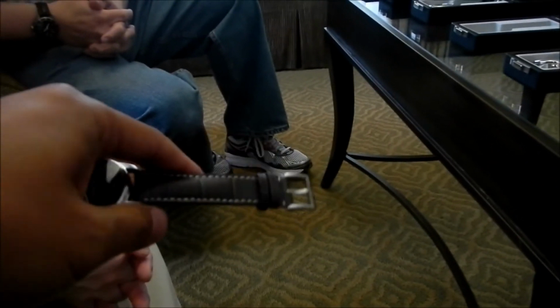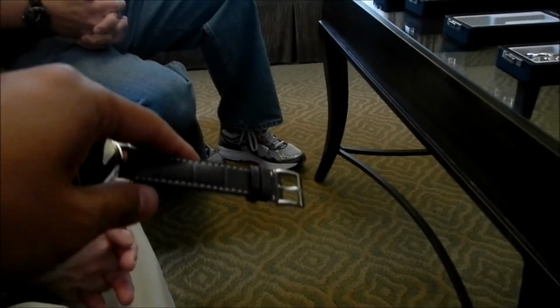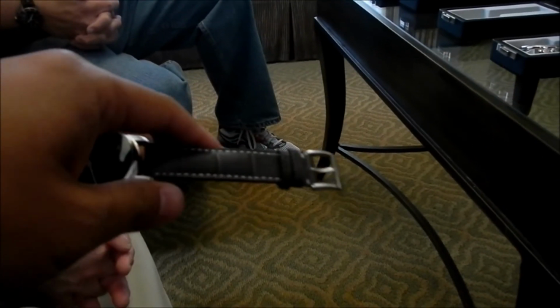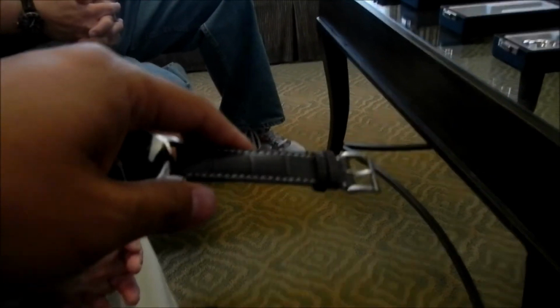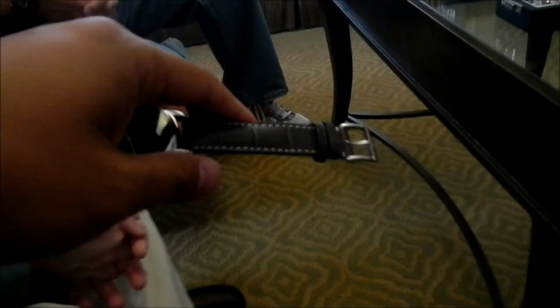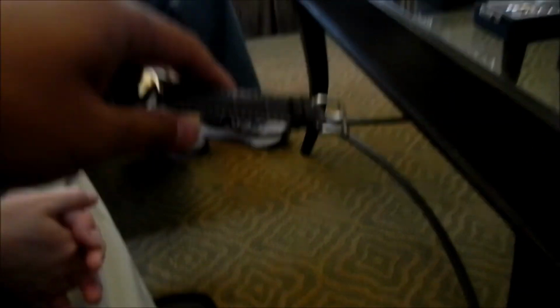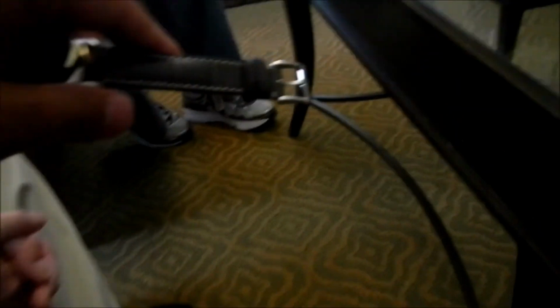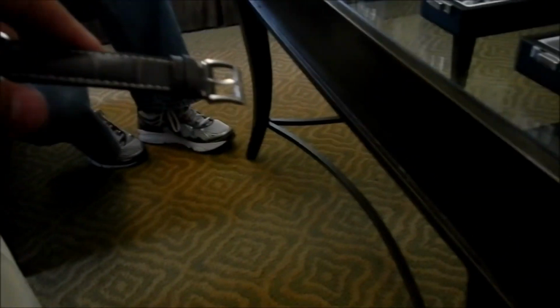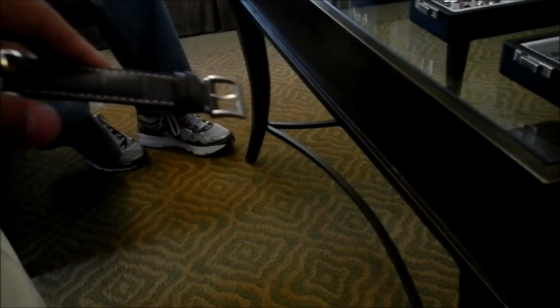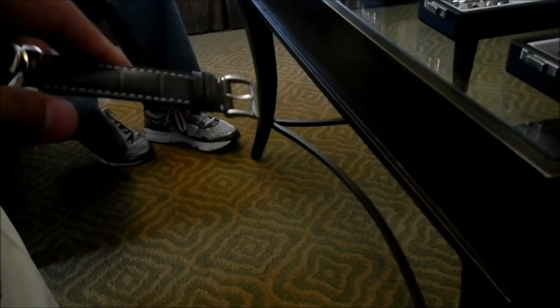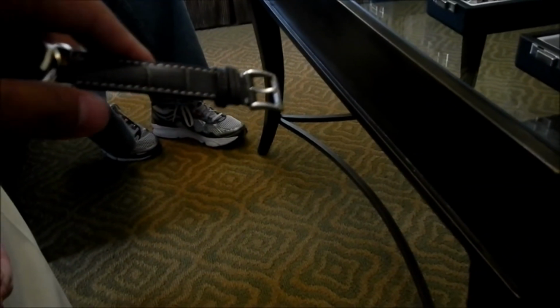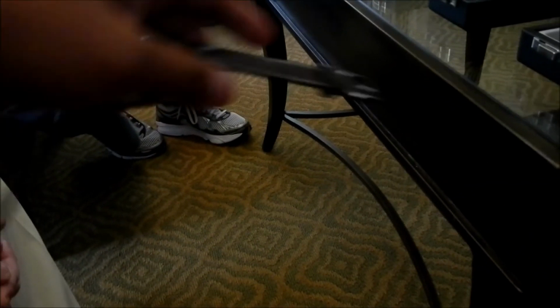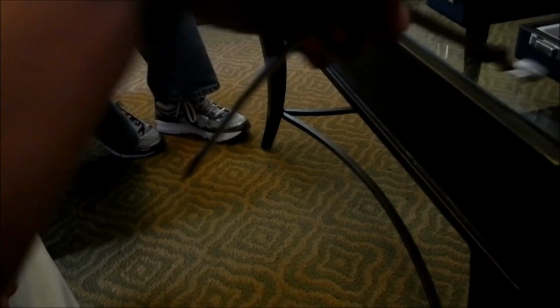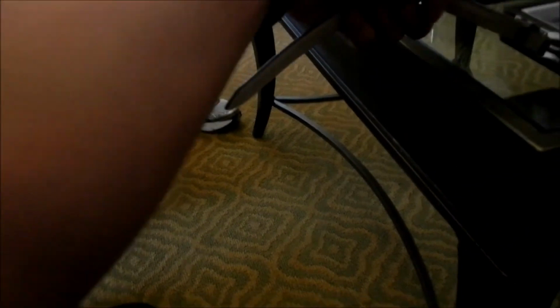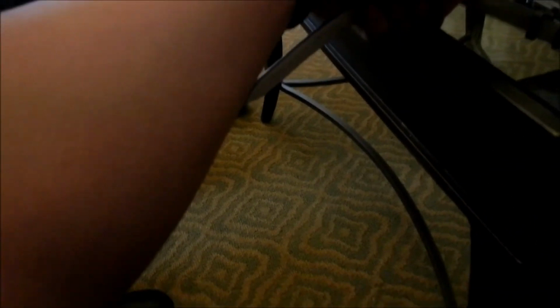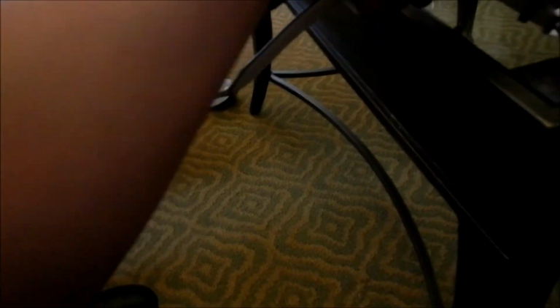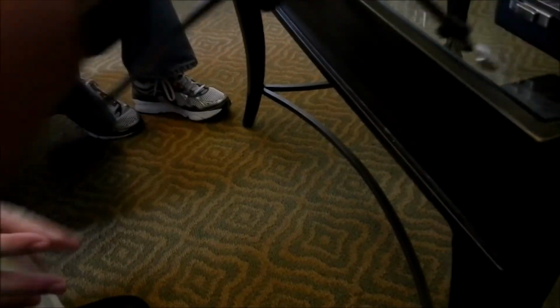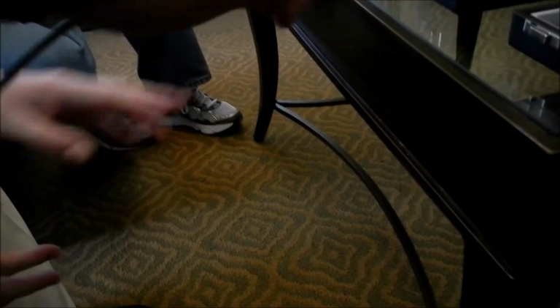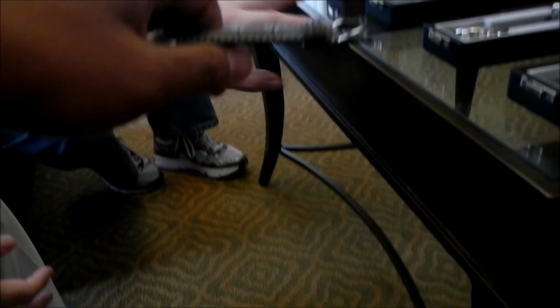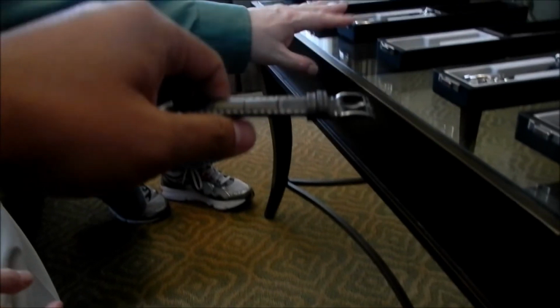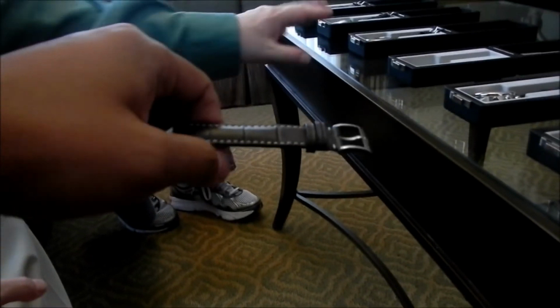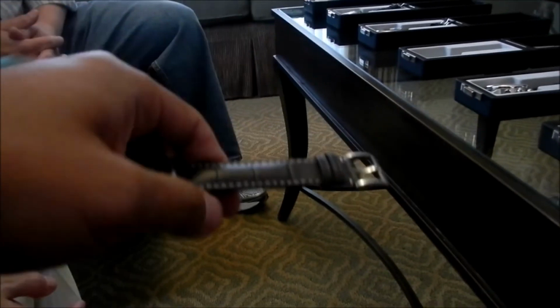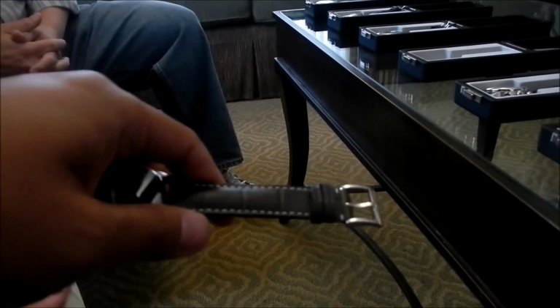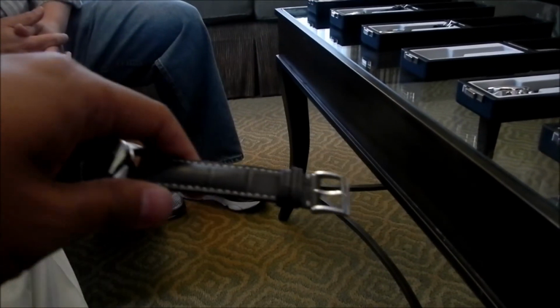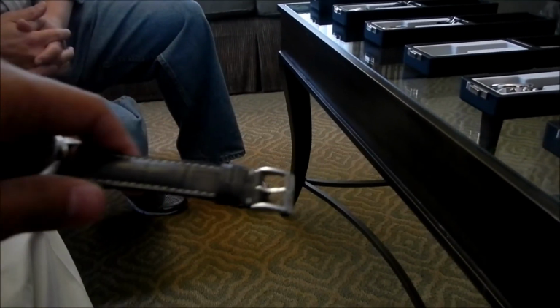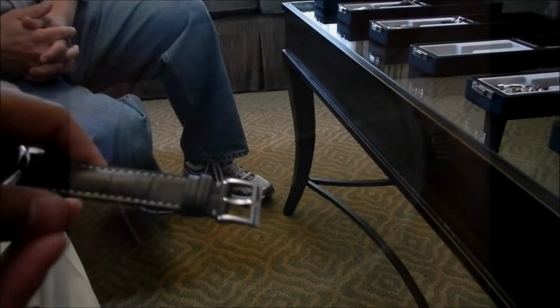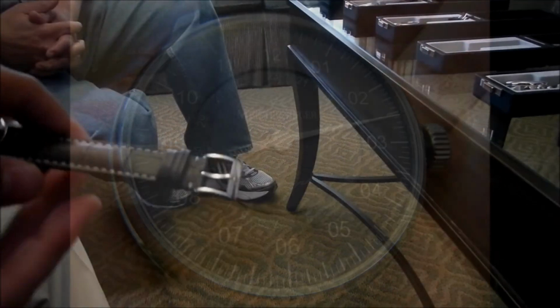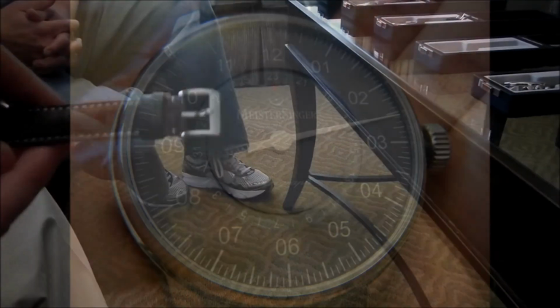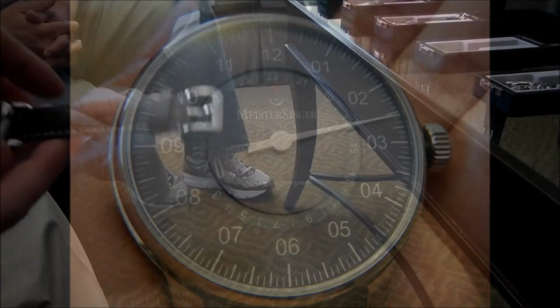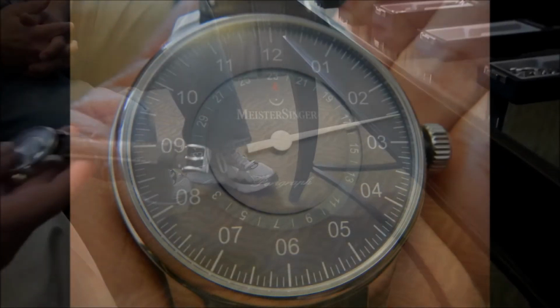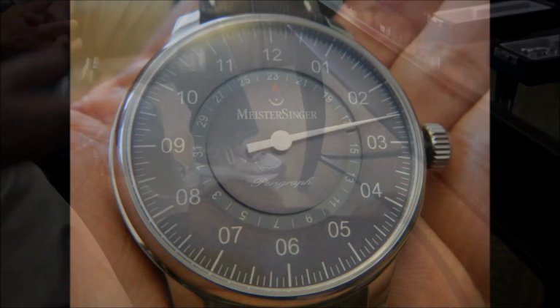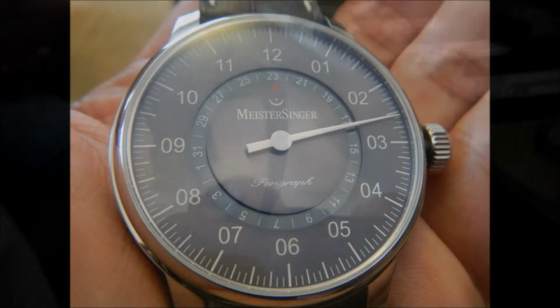Which one's 3 grand? I think it's the chronograph, right? Yeah. The rest of the line is very reasonable.